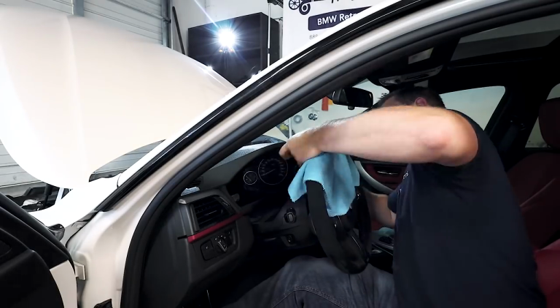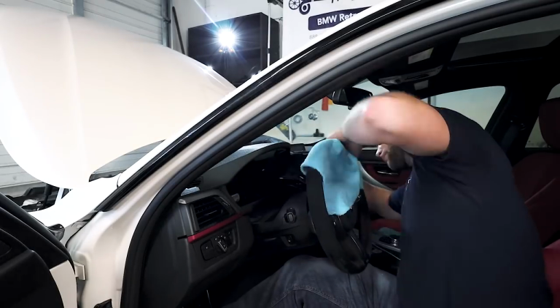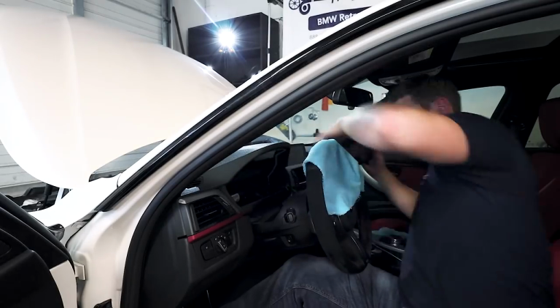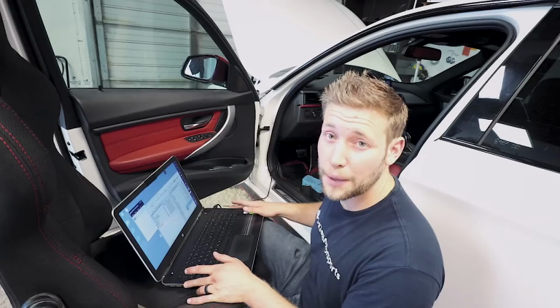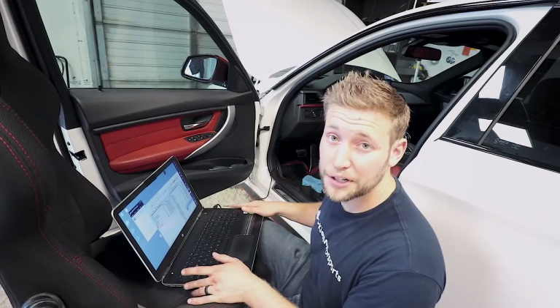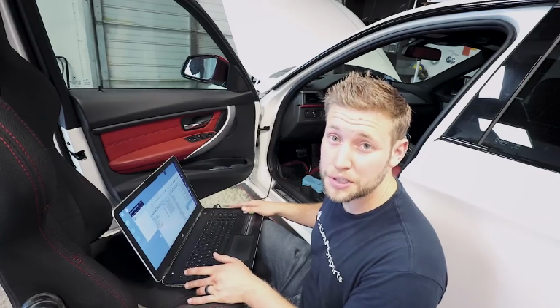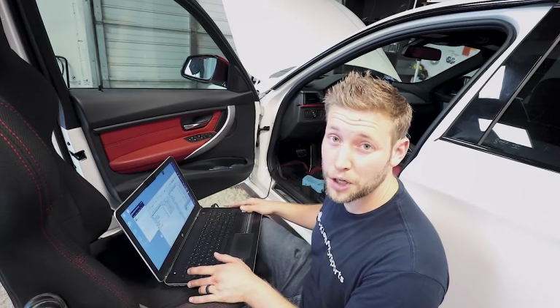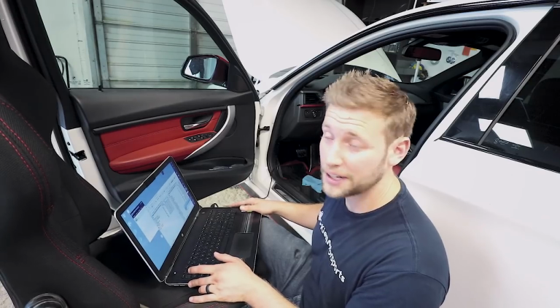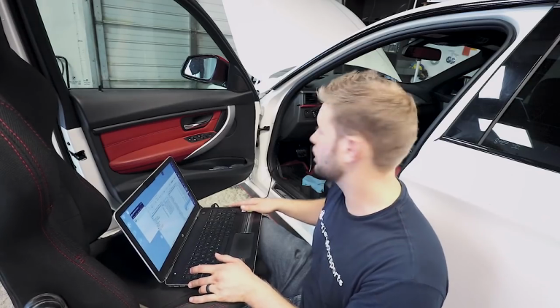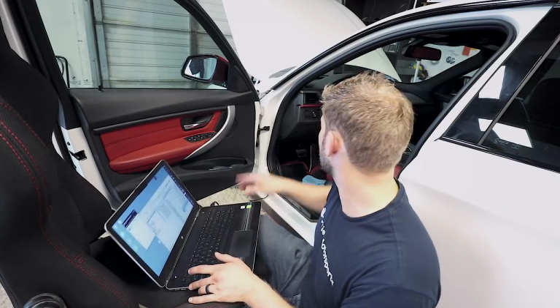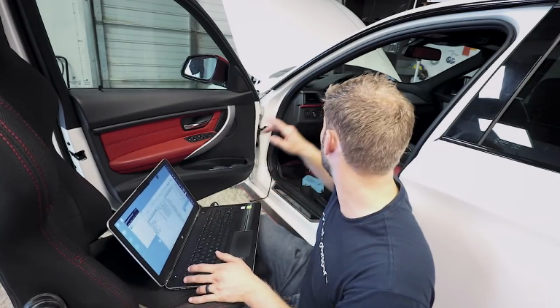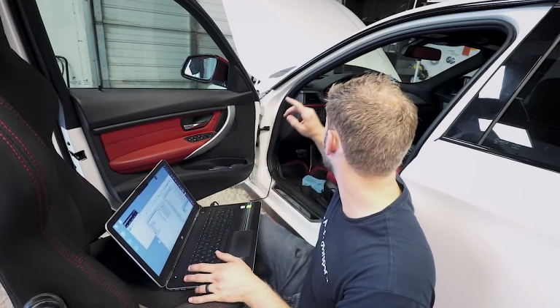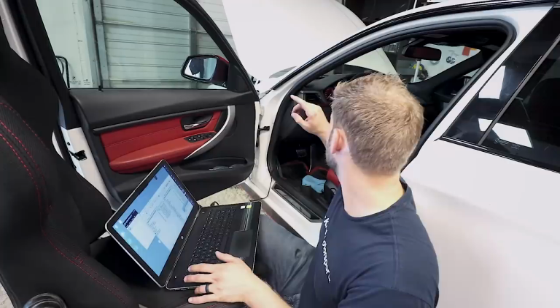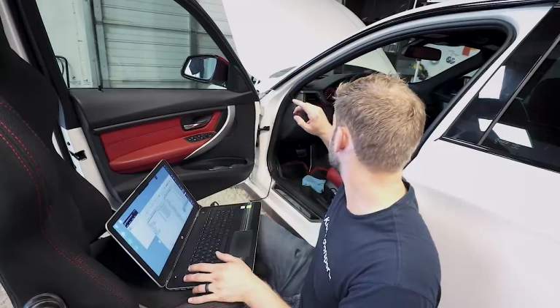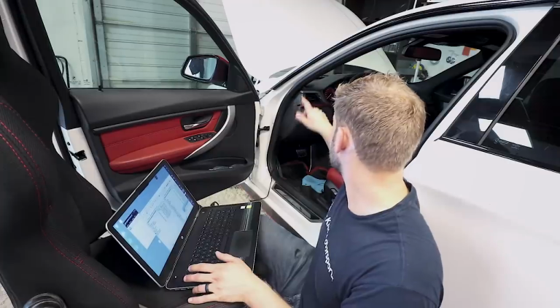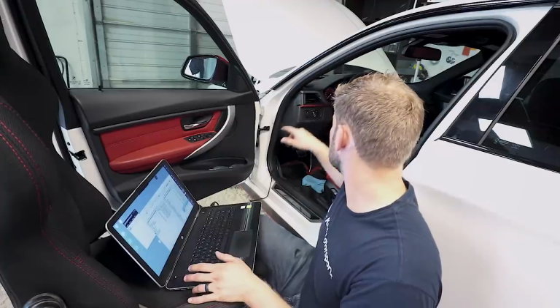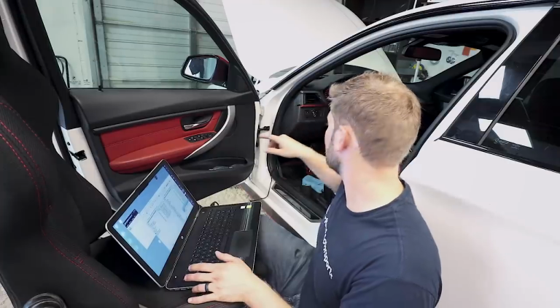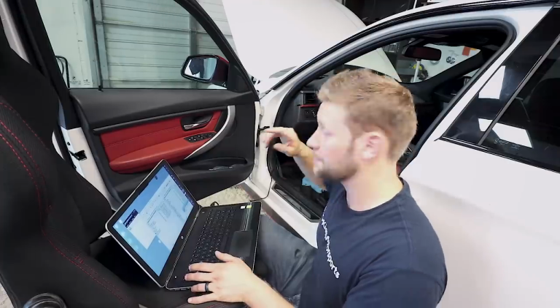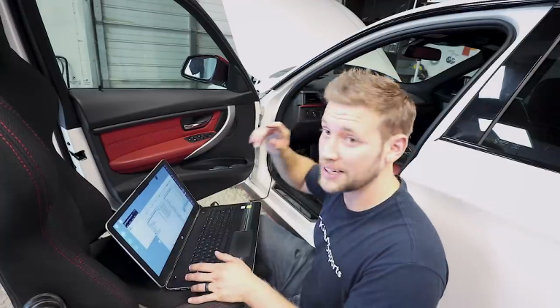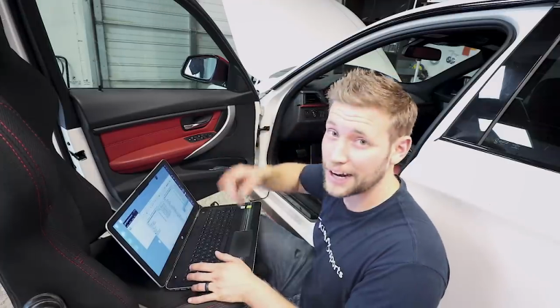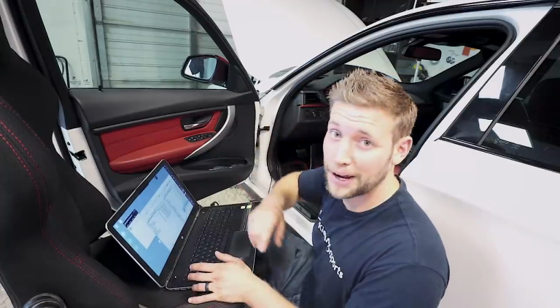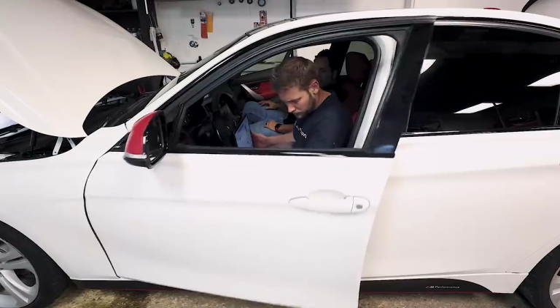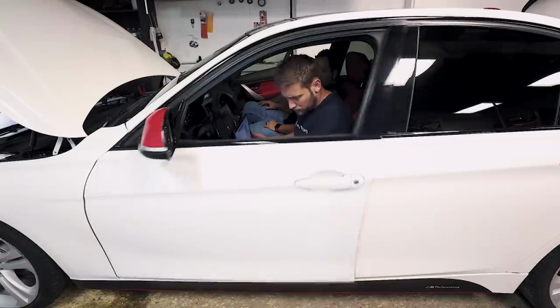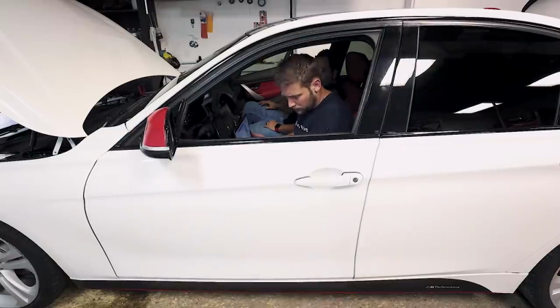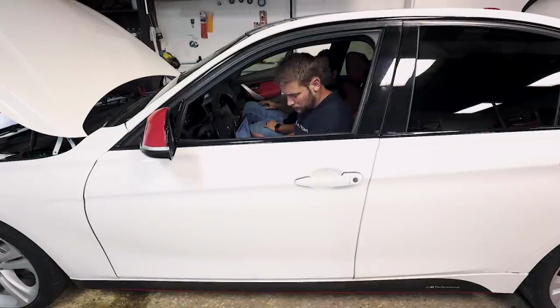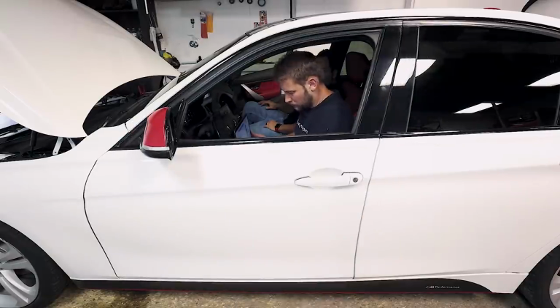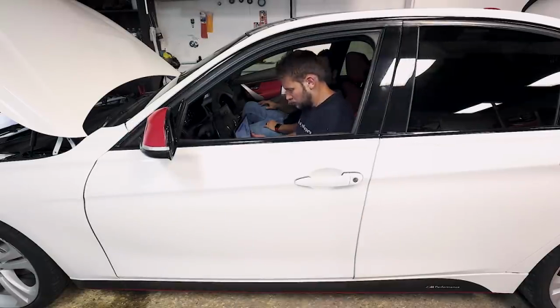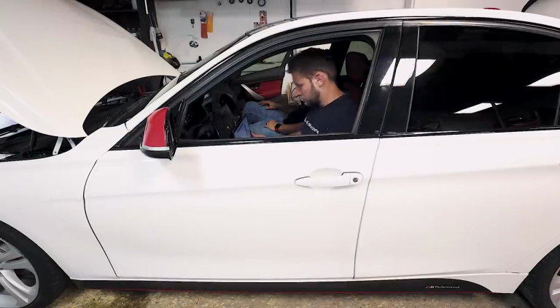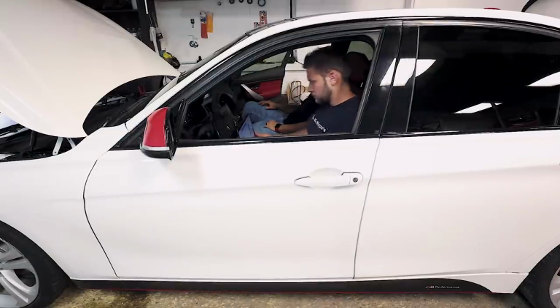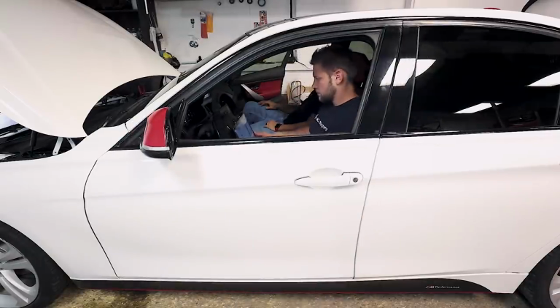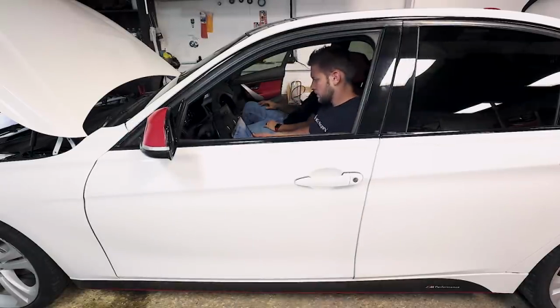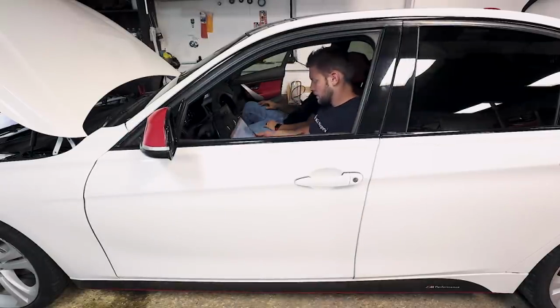All right, this time we're going to do some coding. So we are coding the cluster, an airbag, and like six other things. So it should be good.